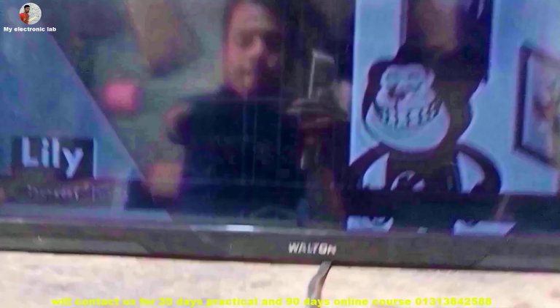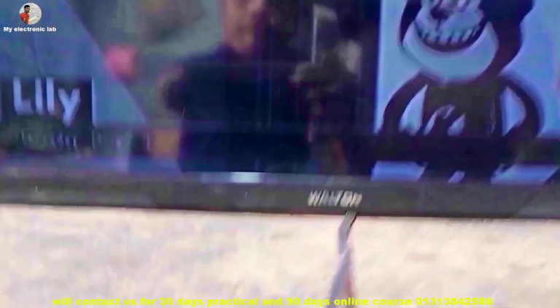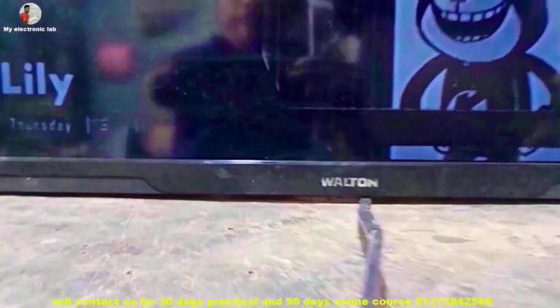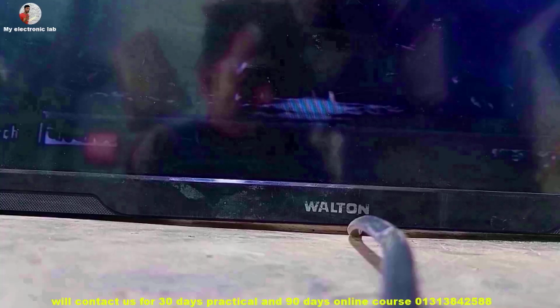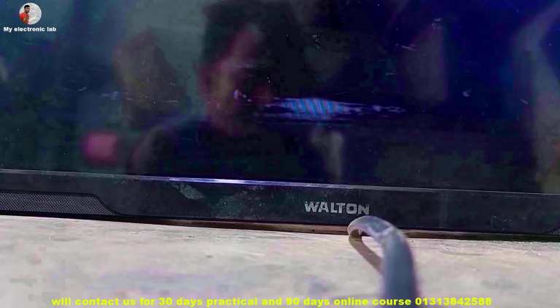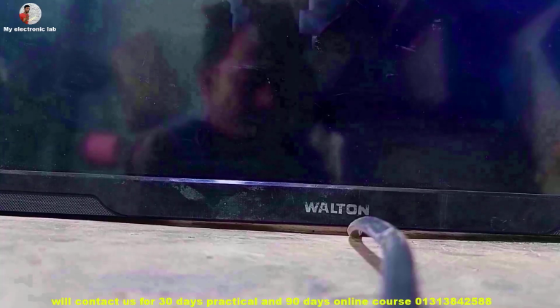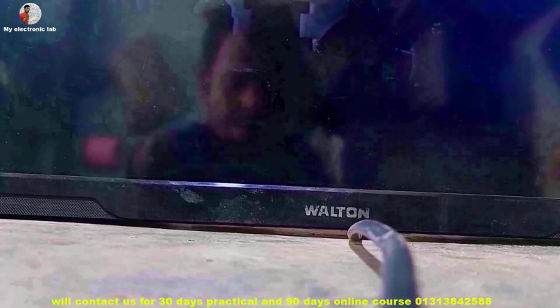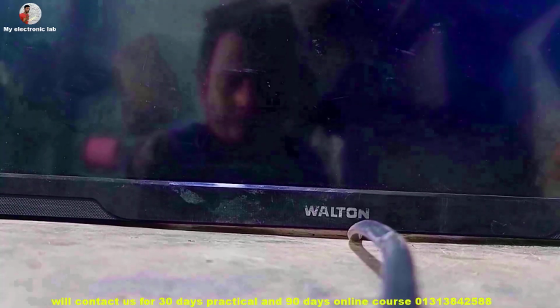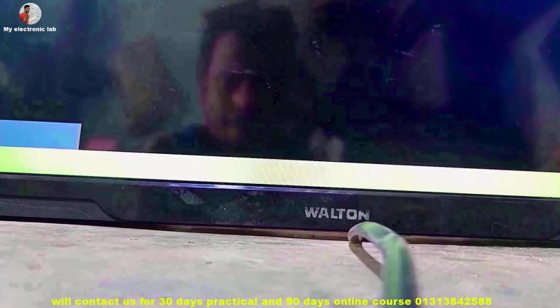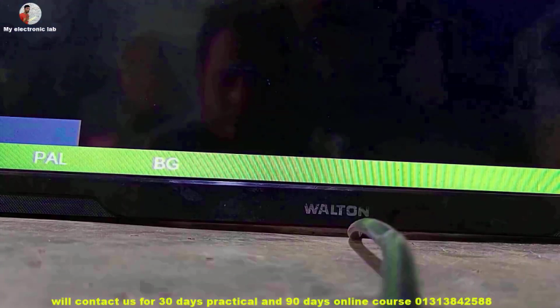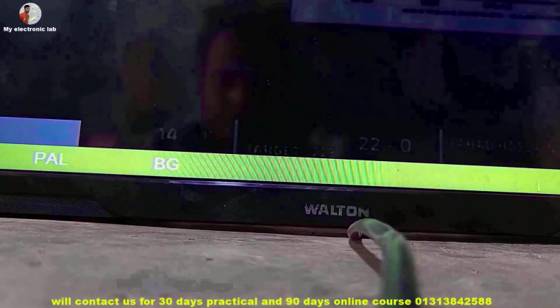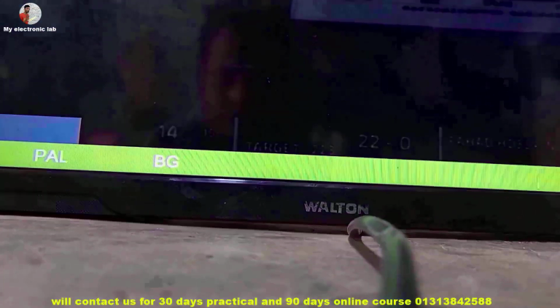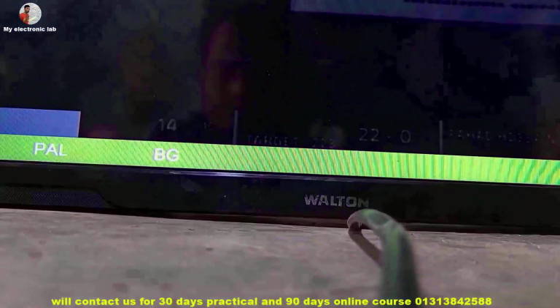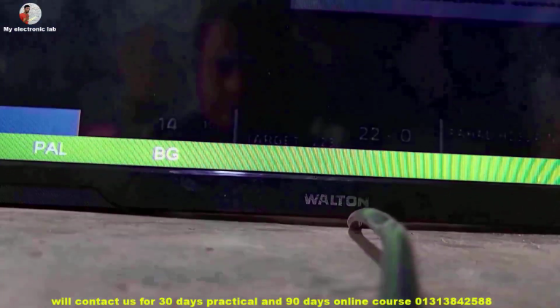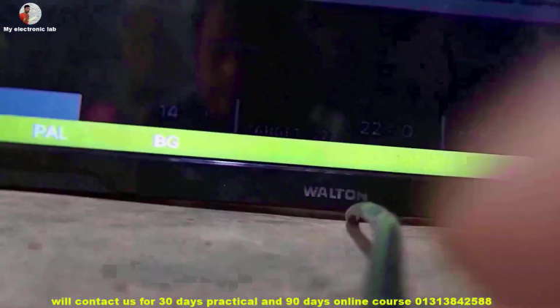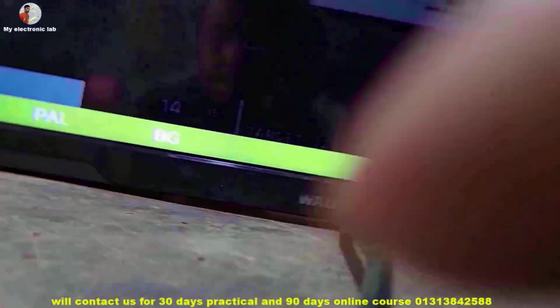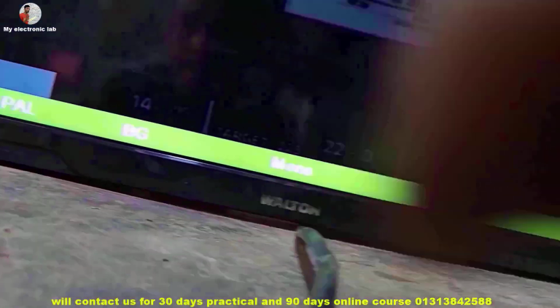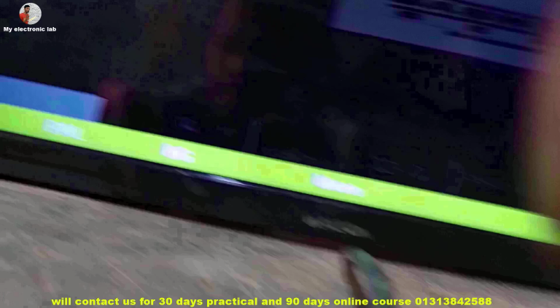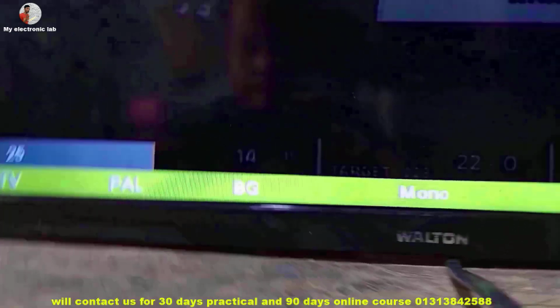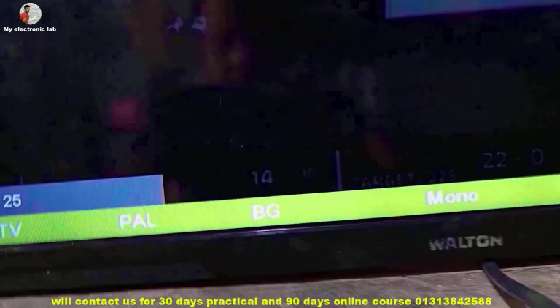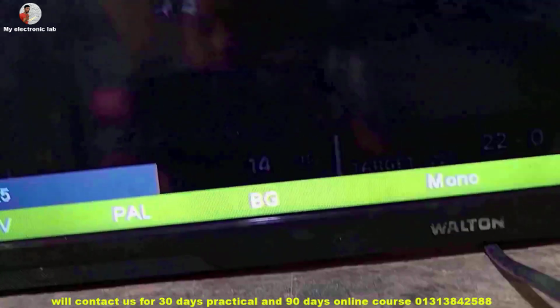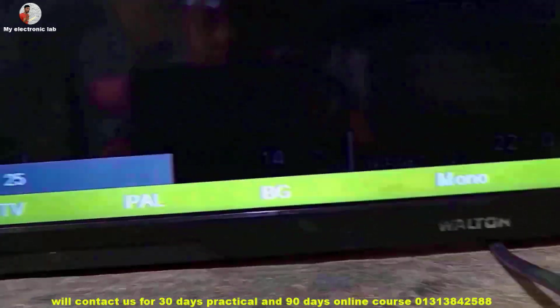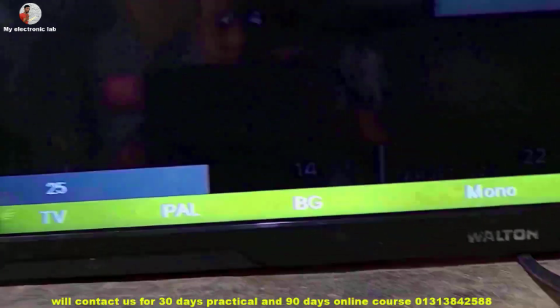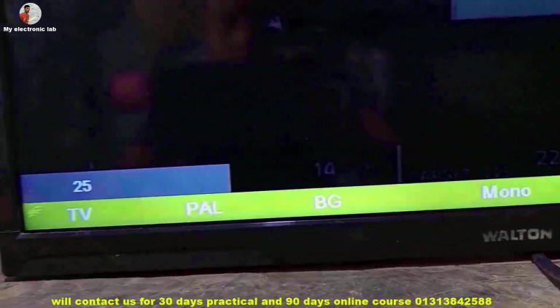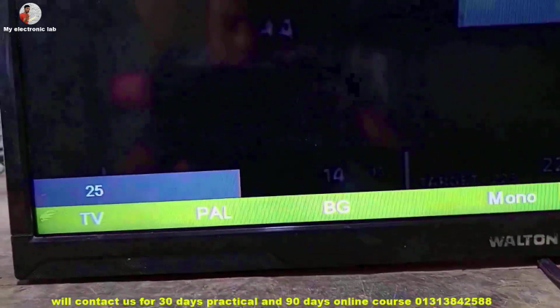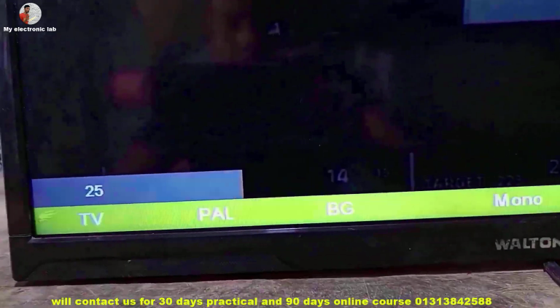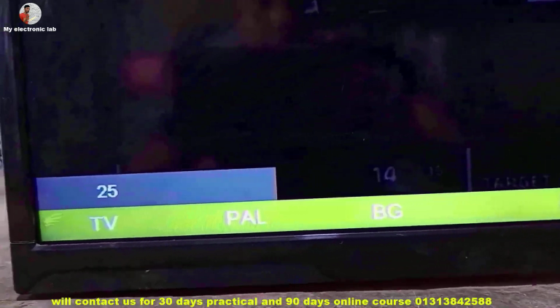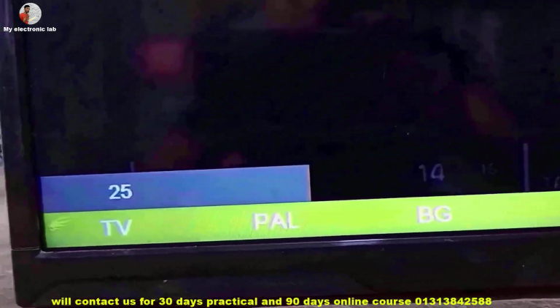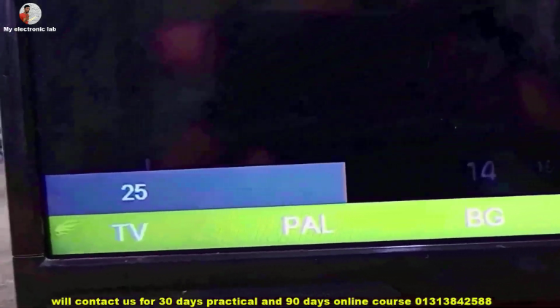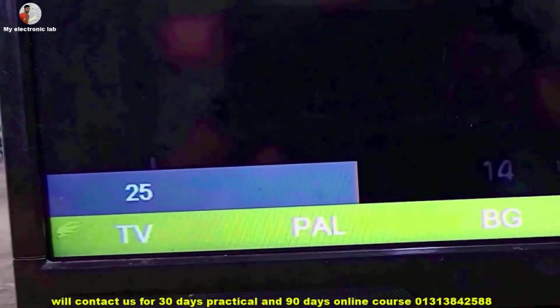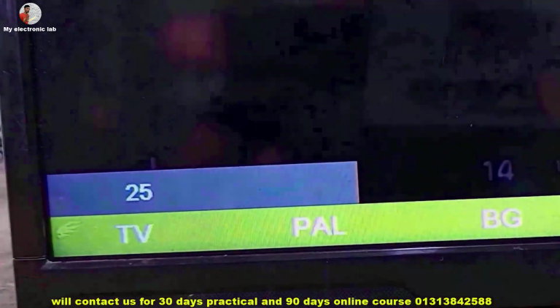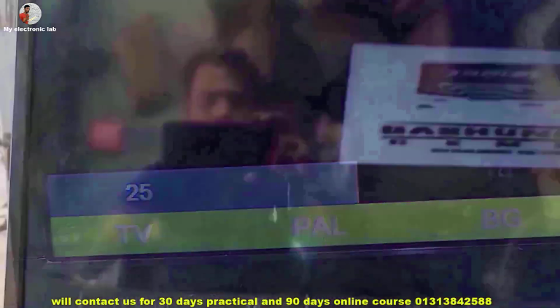Dear friends and all my esteemed subscribers, I am MD Sharif. Welcome back to my Electronics Lab E-Top channel.